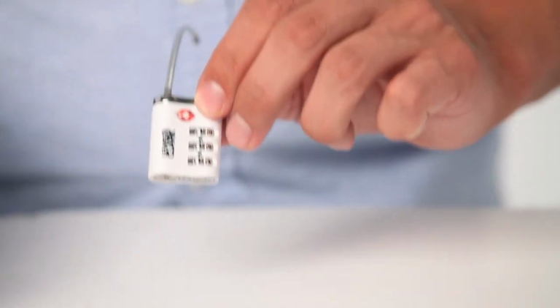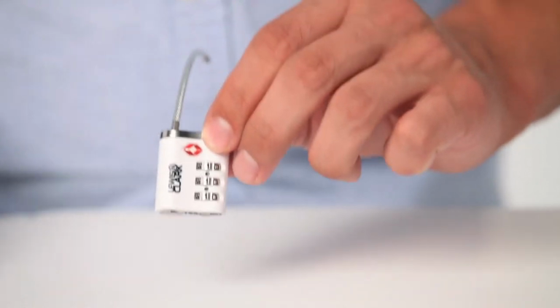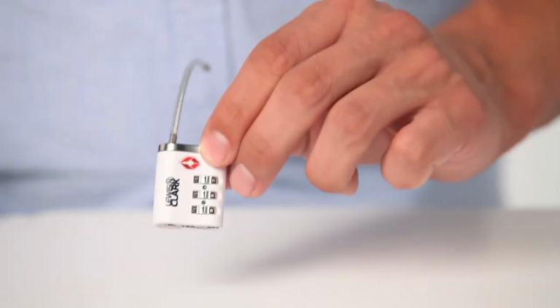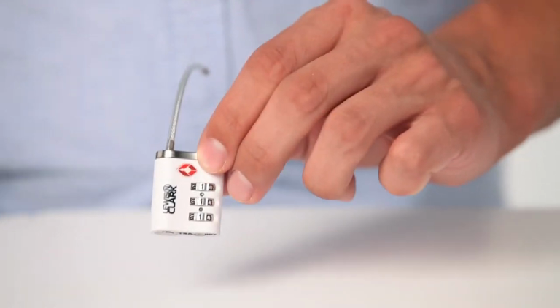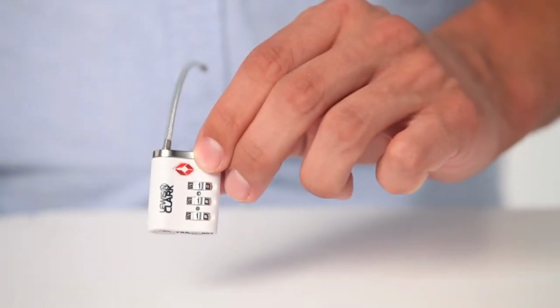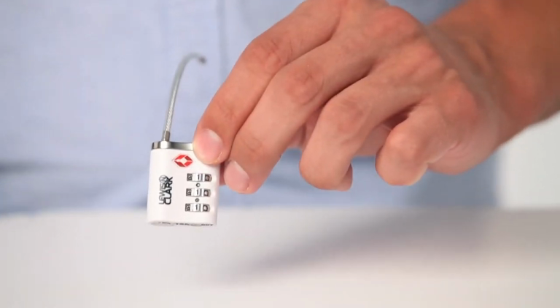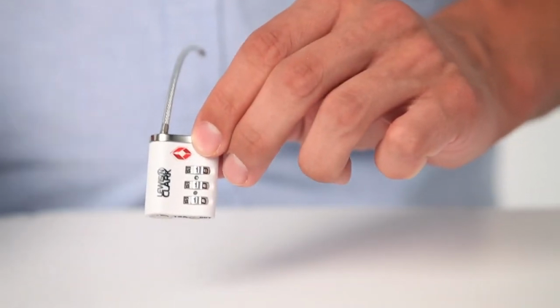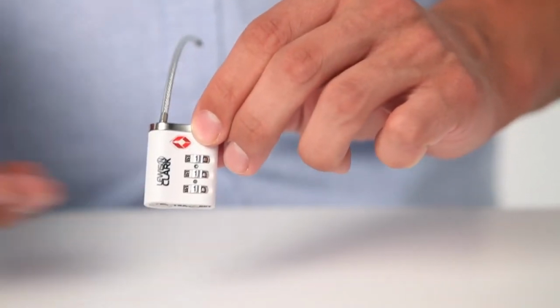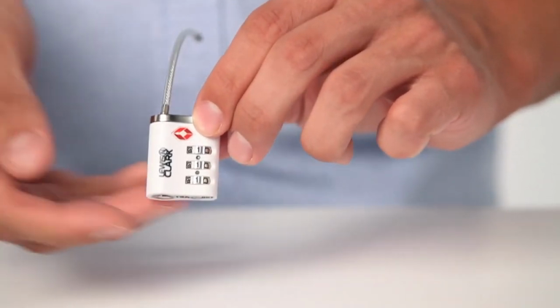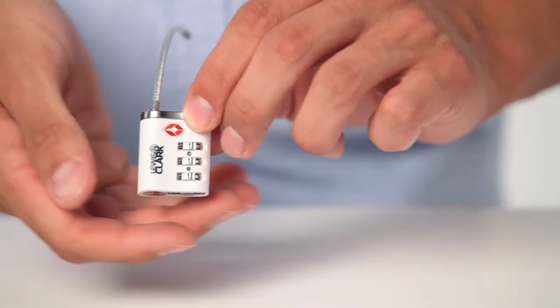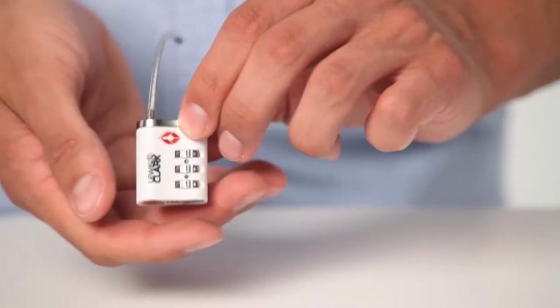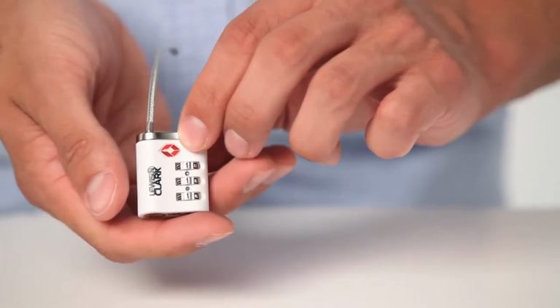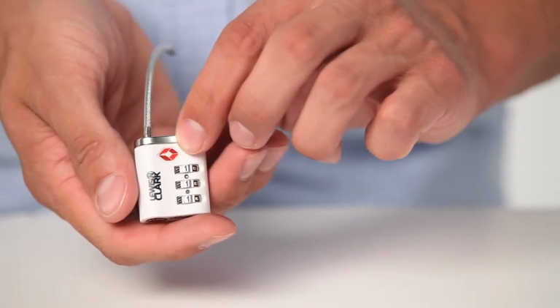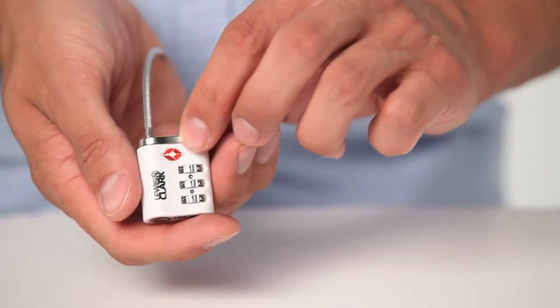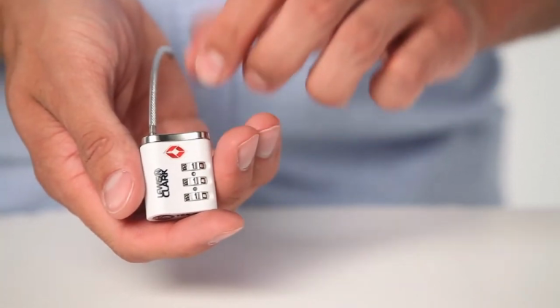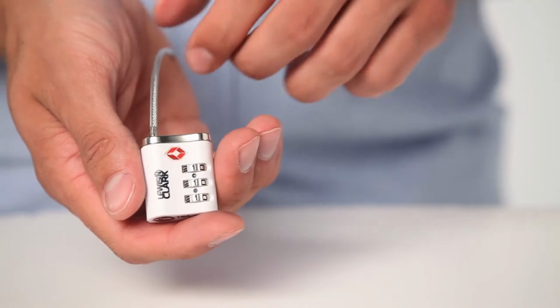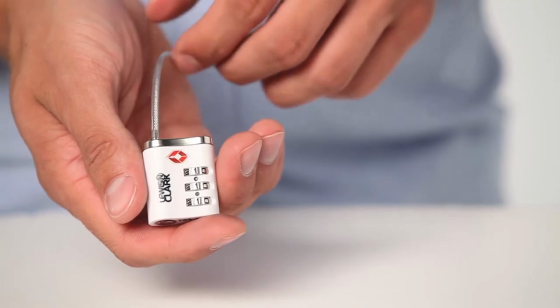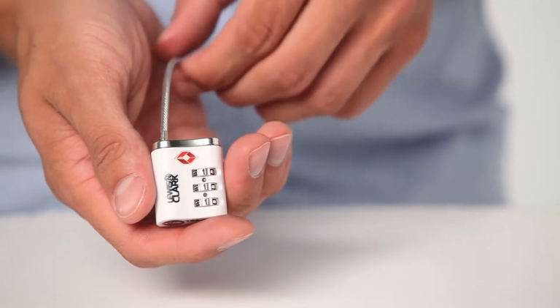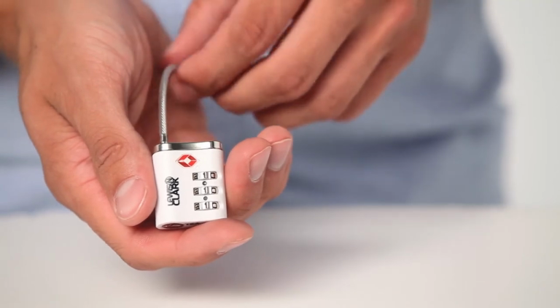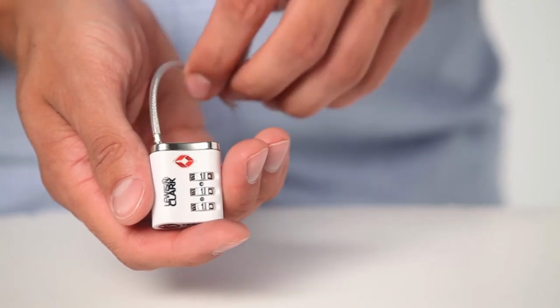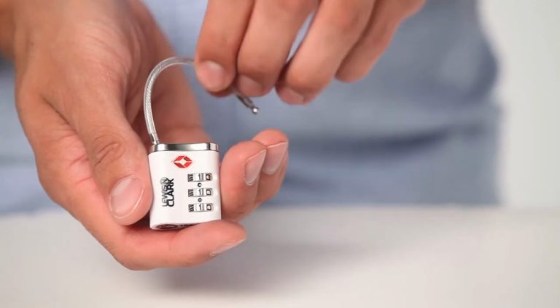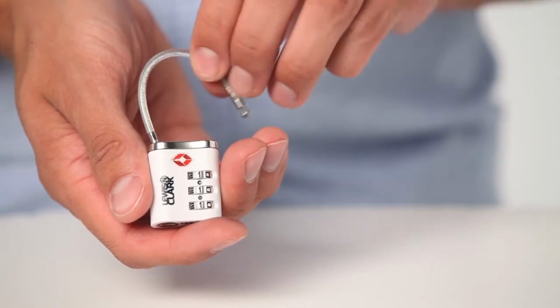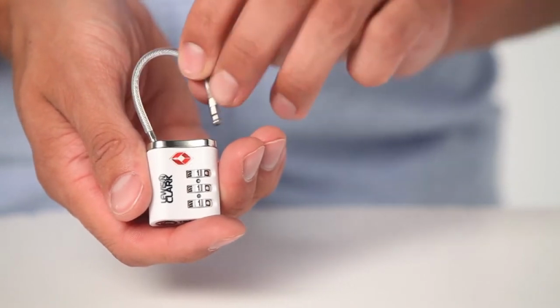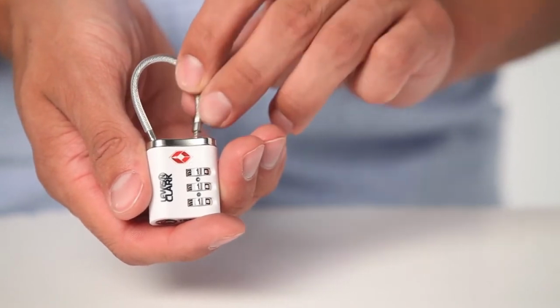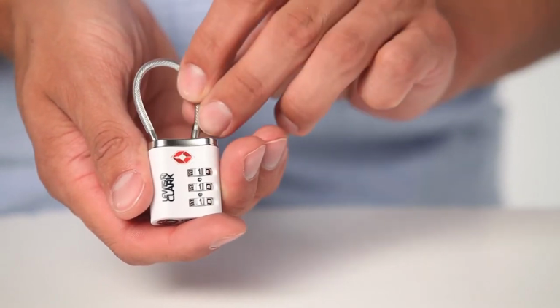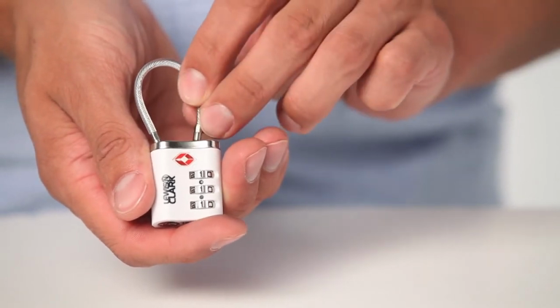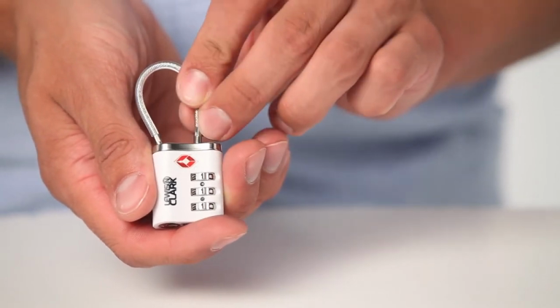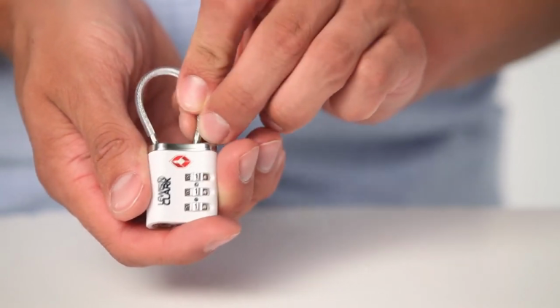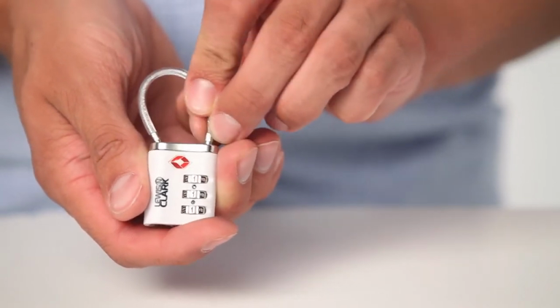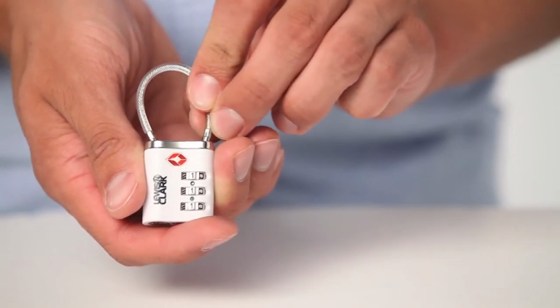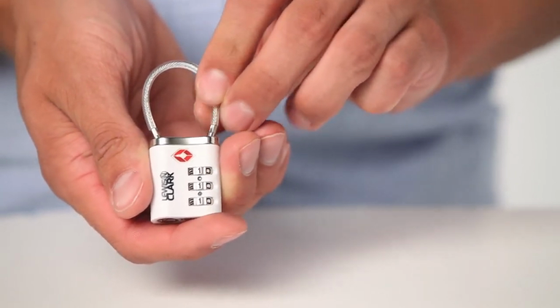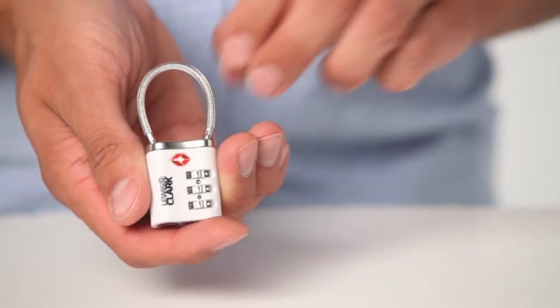Your lock is now ready to use. Write down and keep your code in a safe place.